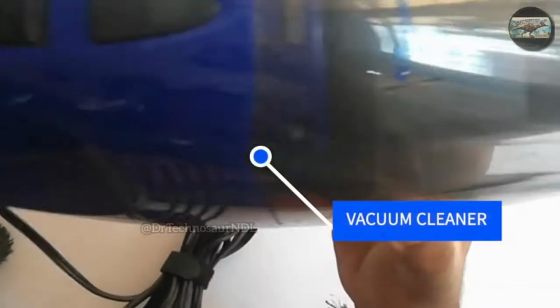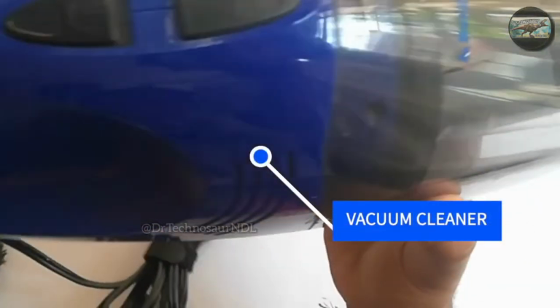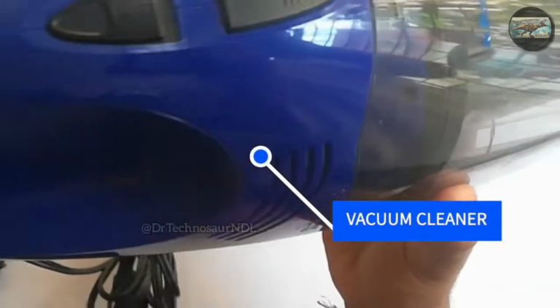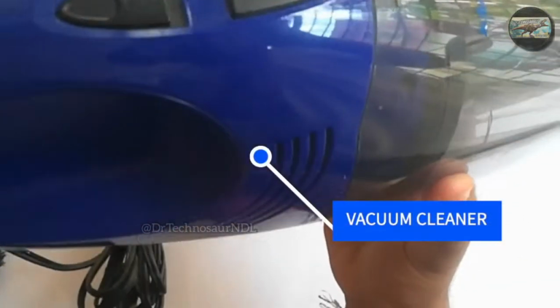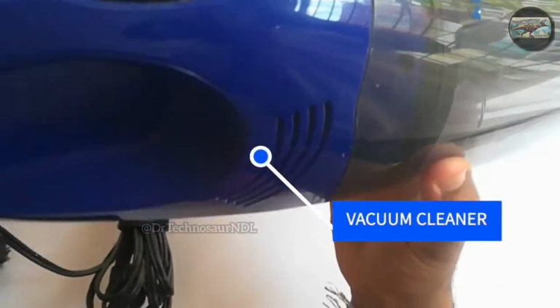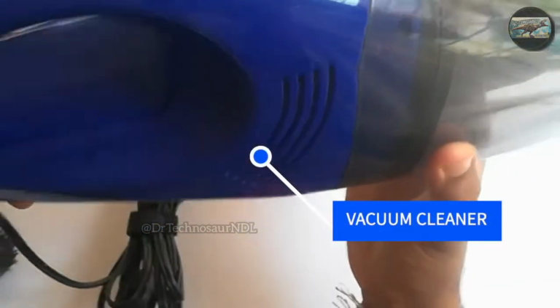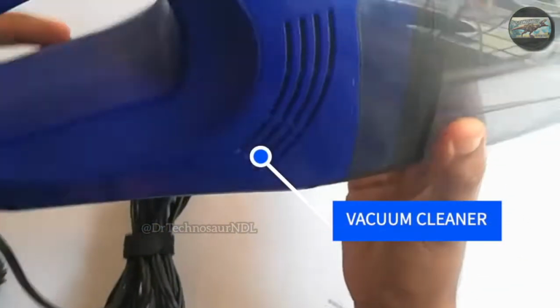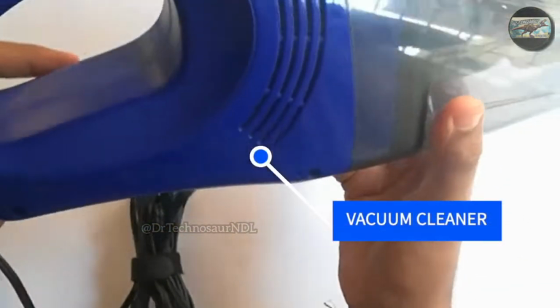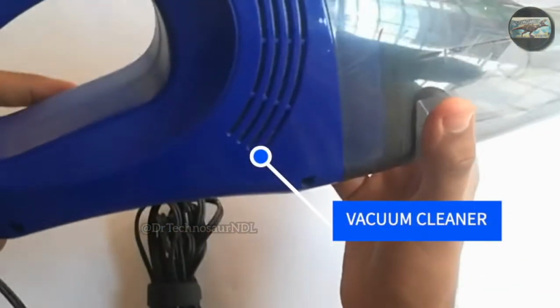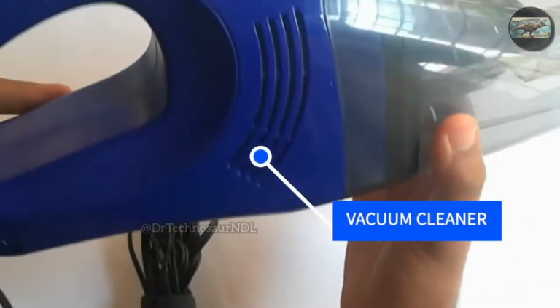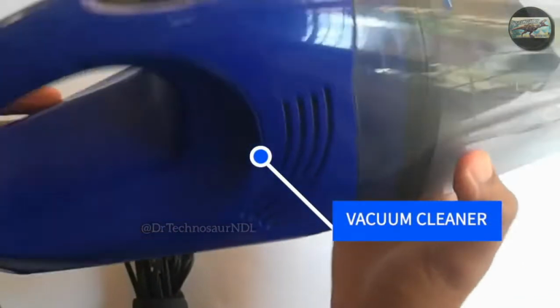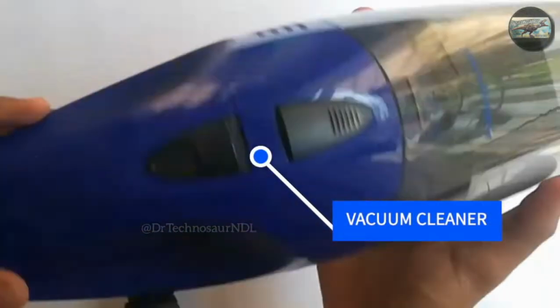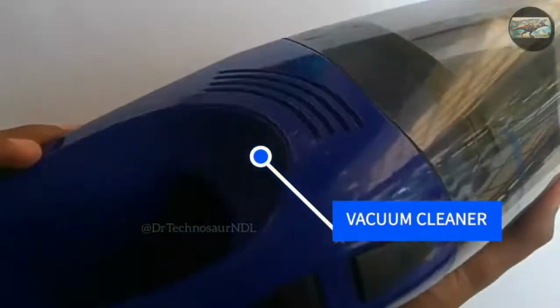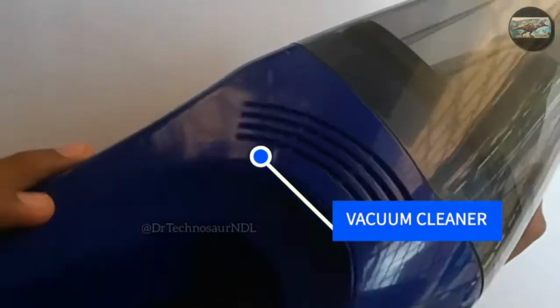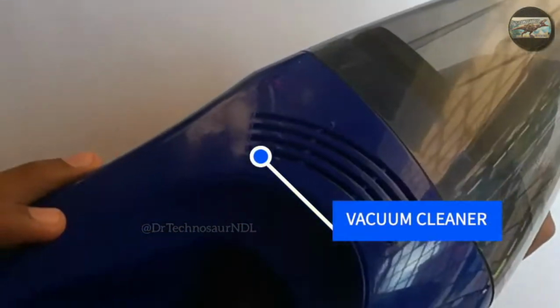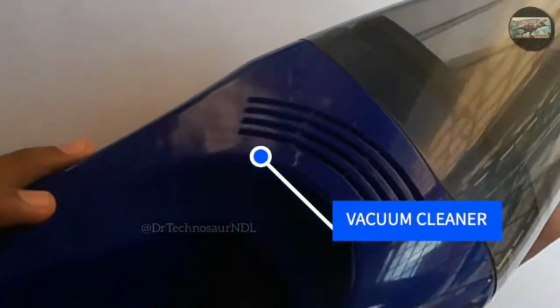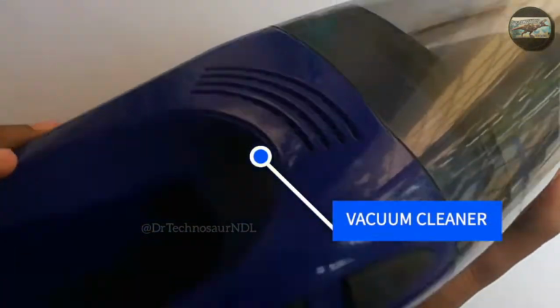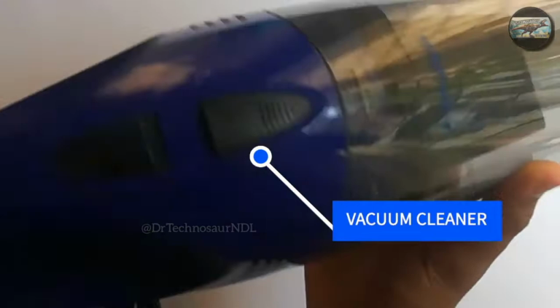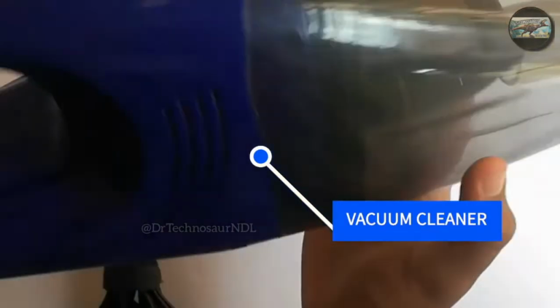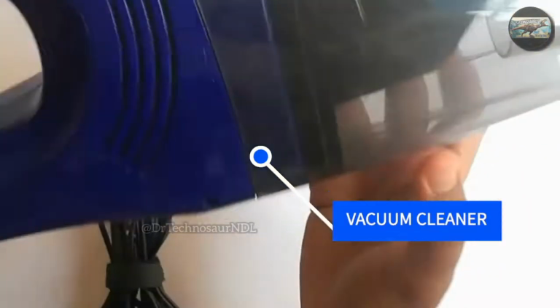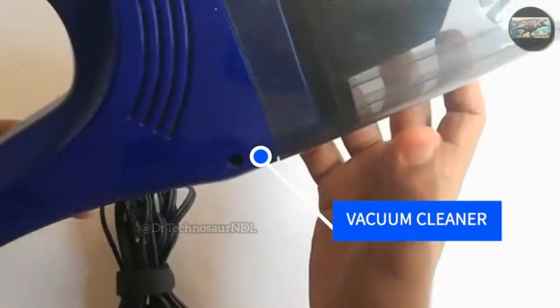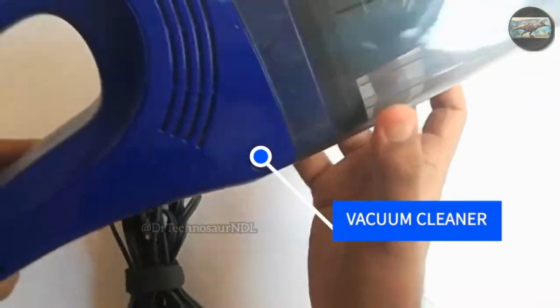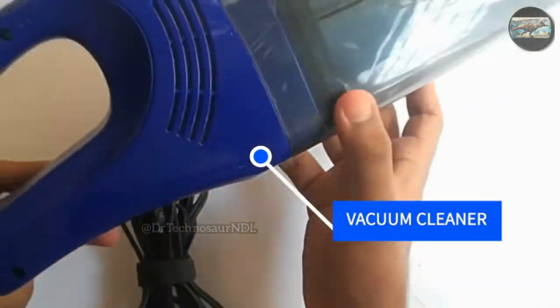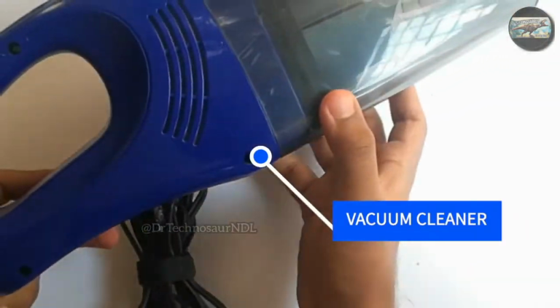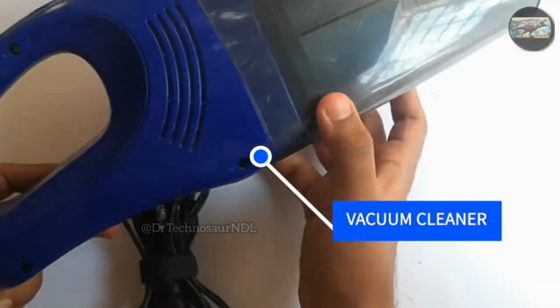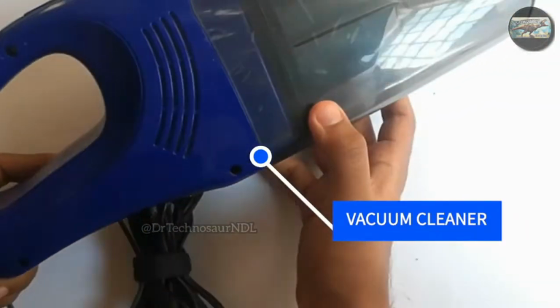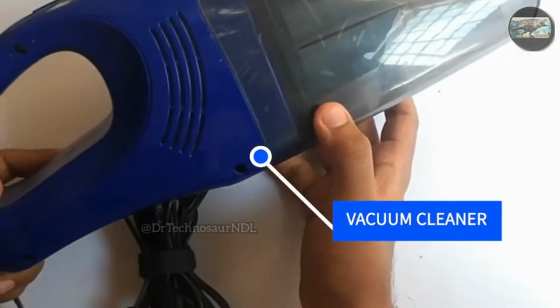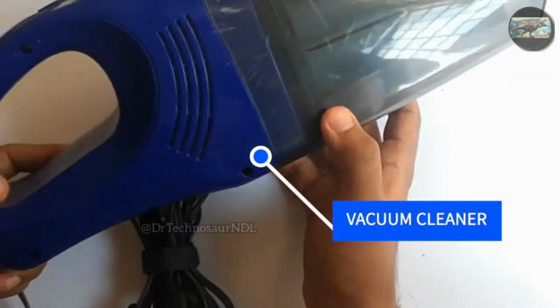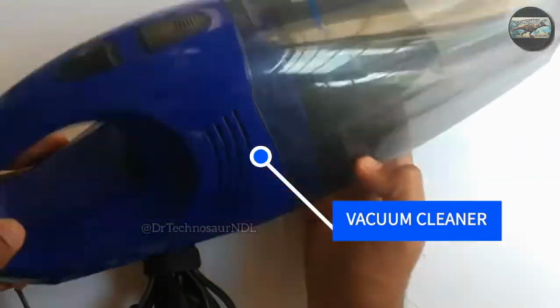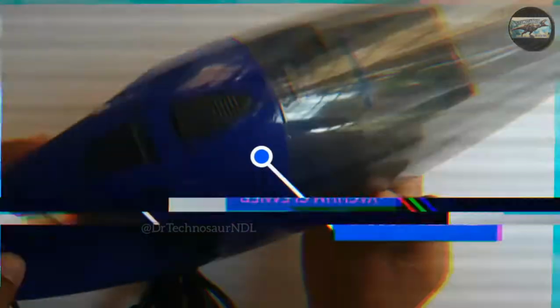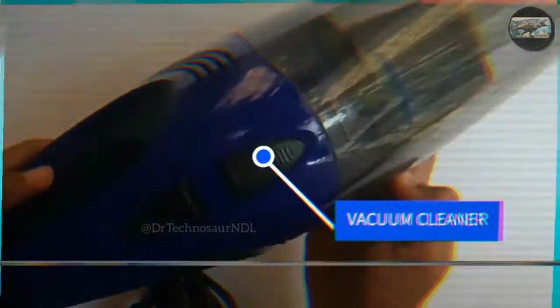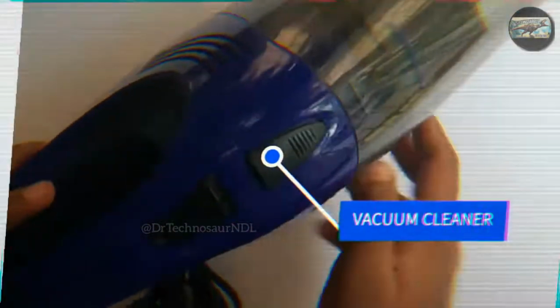In this video, I am going to unbox the Bergman Hurricane Car Vacuum Cleaner.